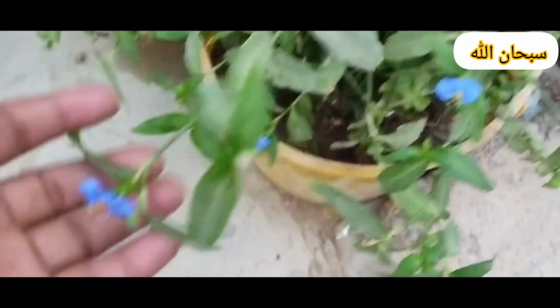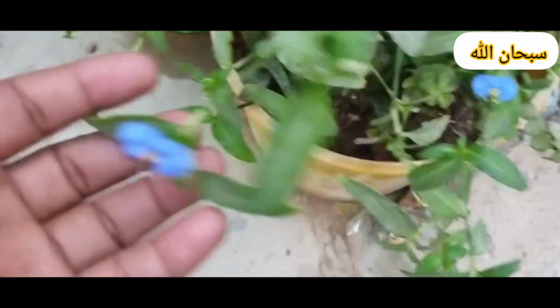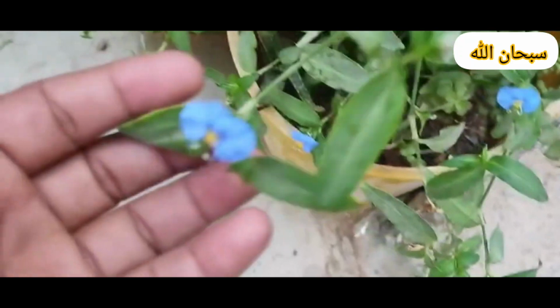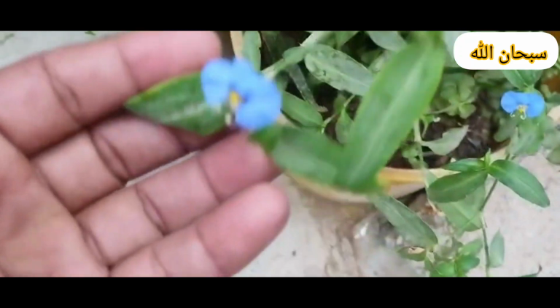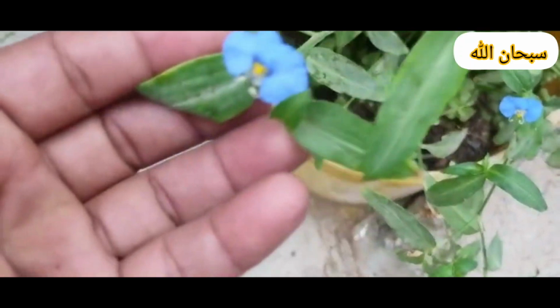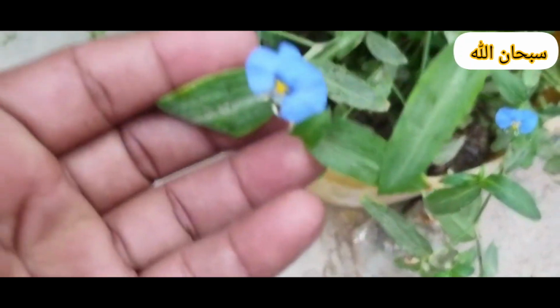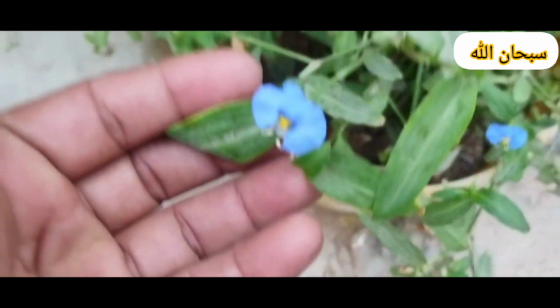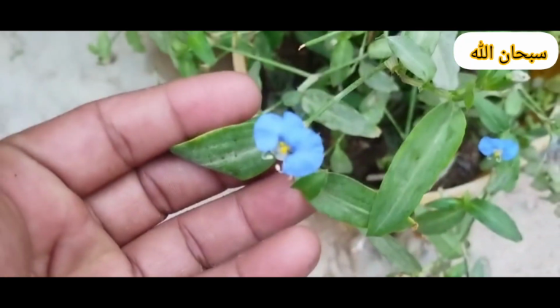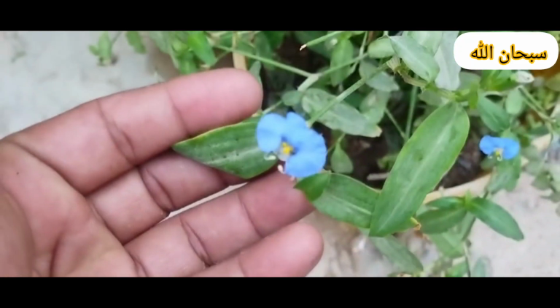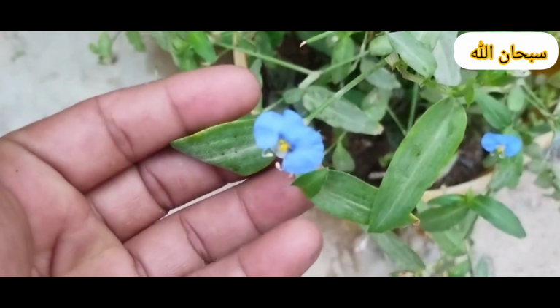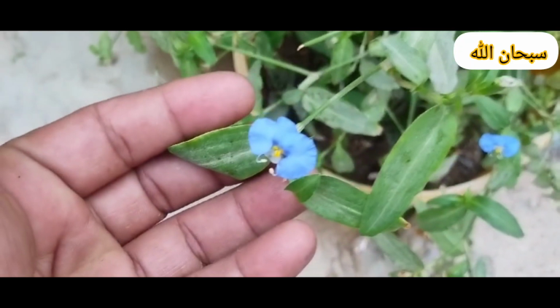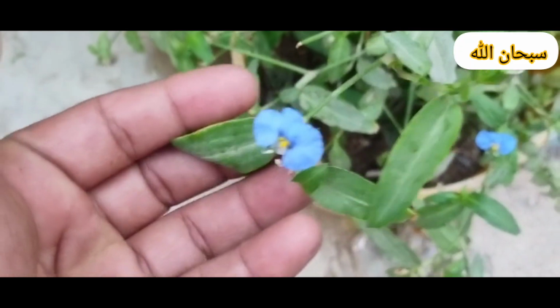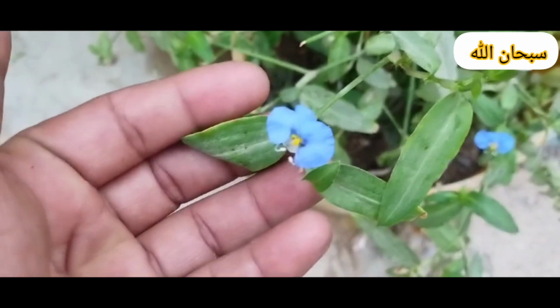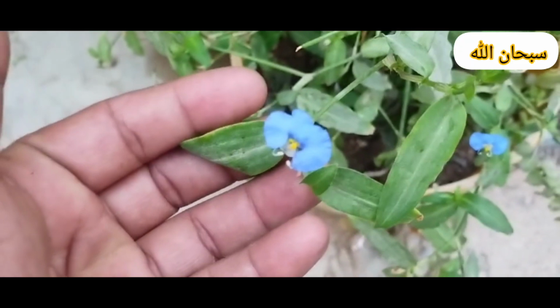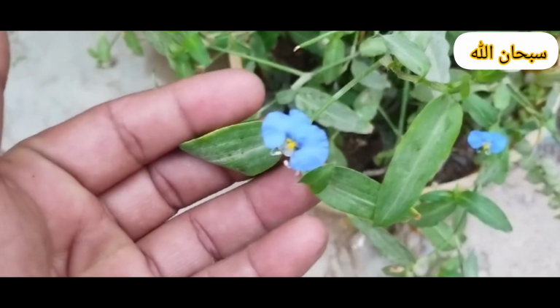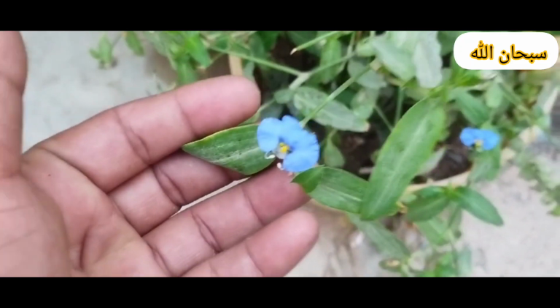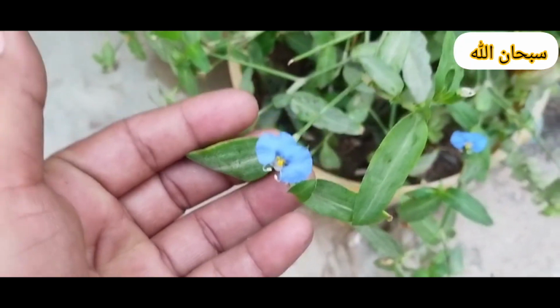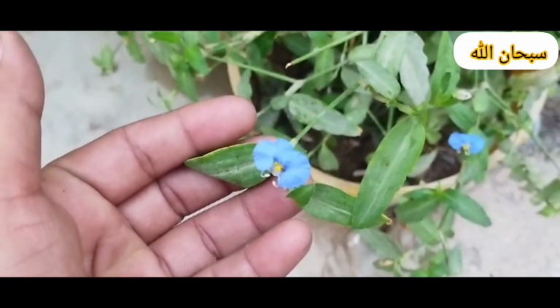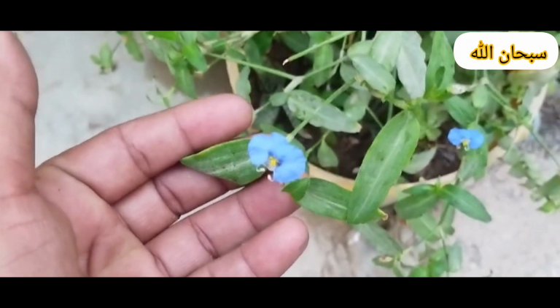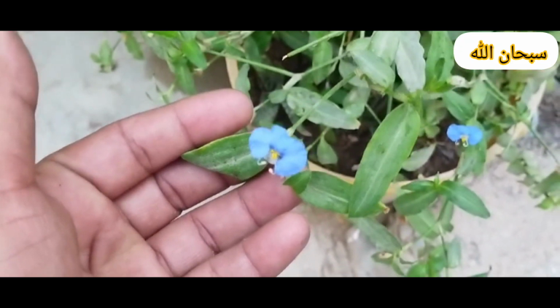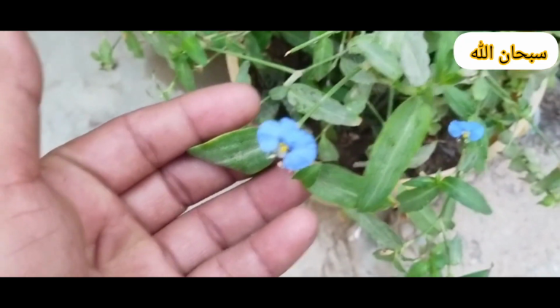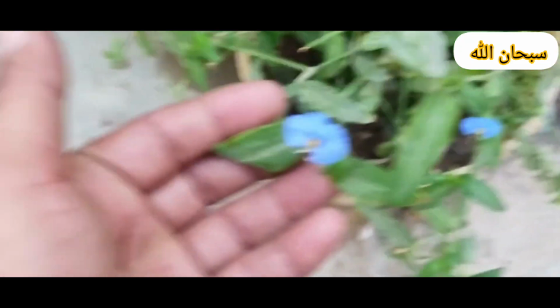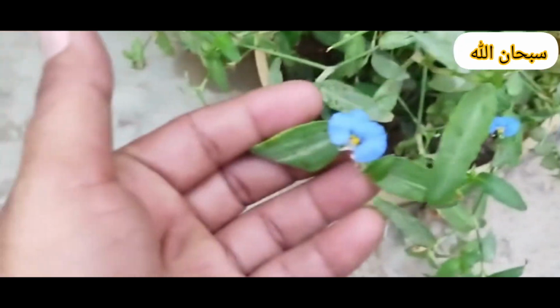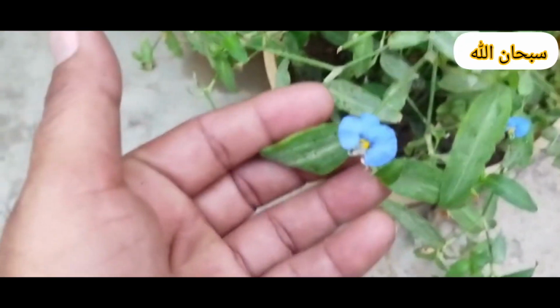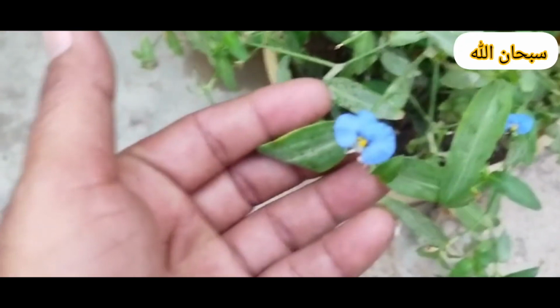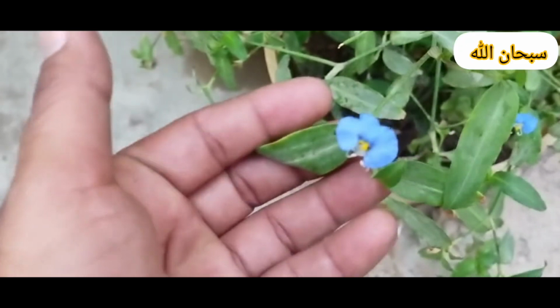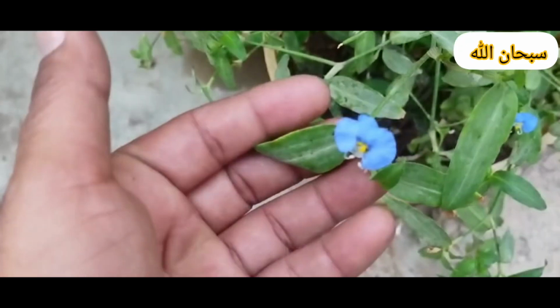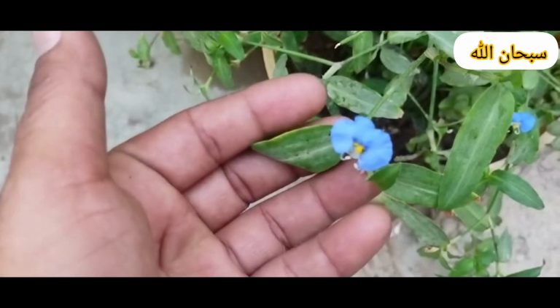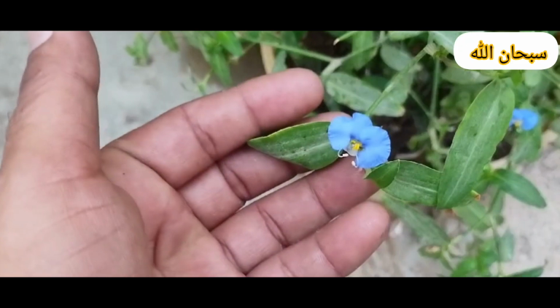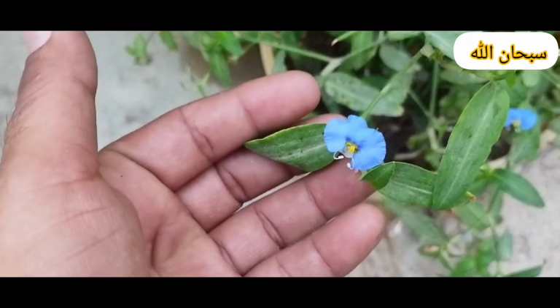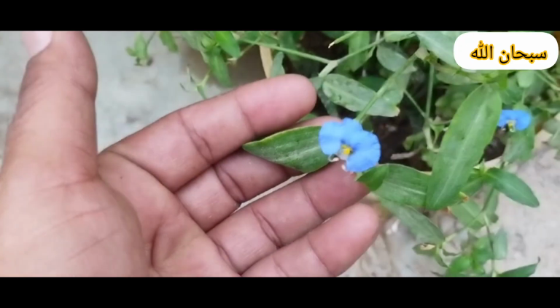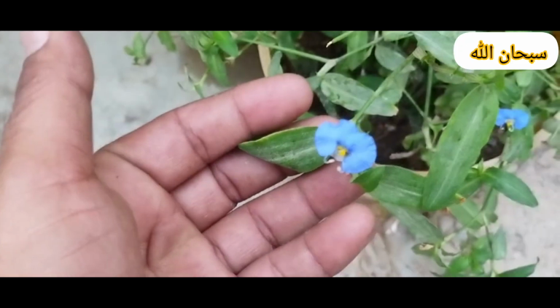For growing Loki chili, tomatoes, and potatoes, here are some tips specific to each plant.